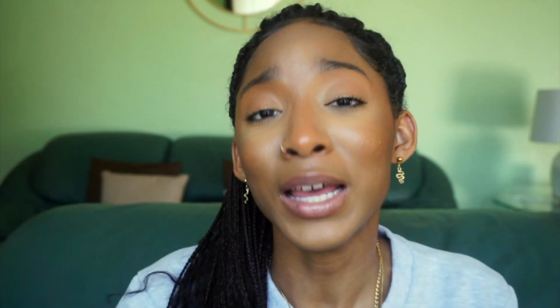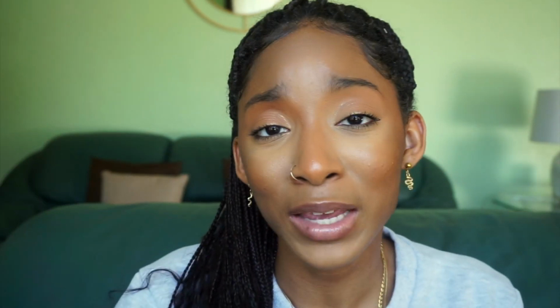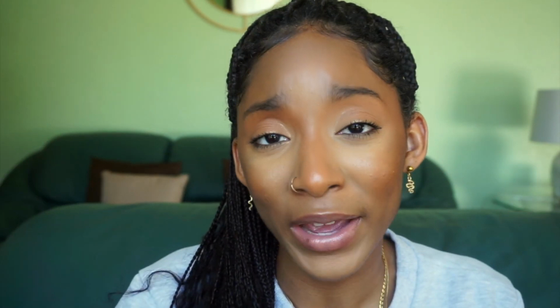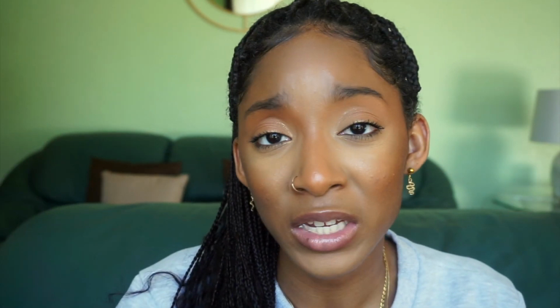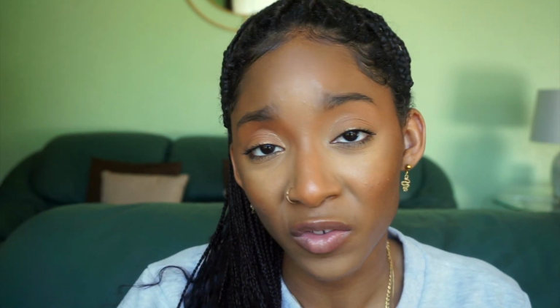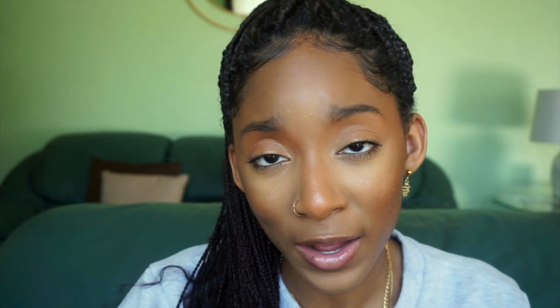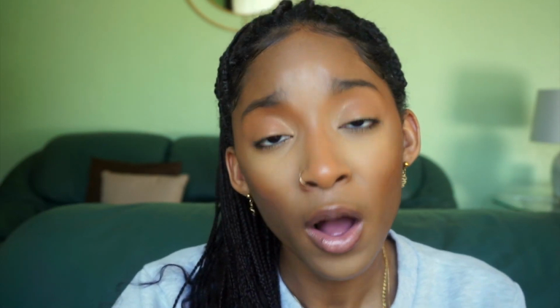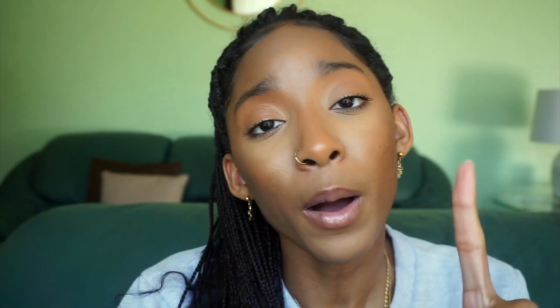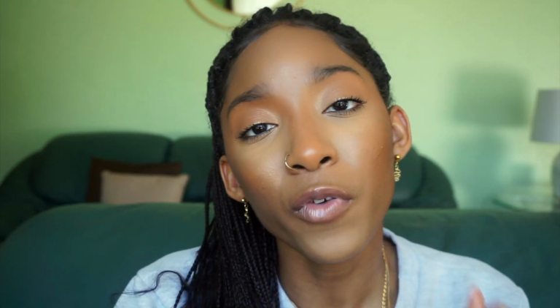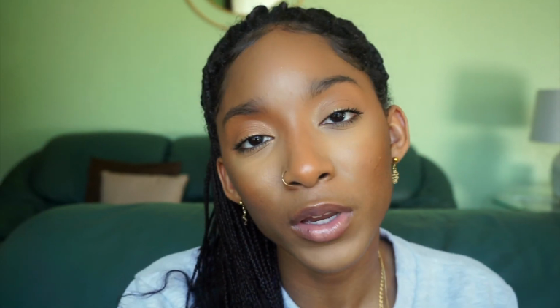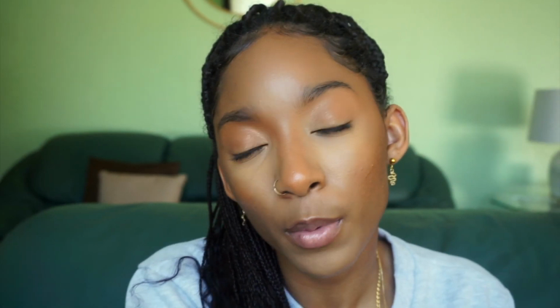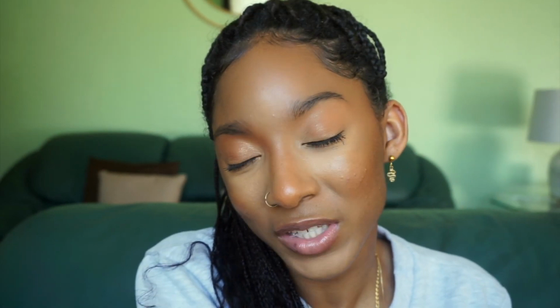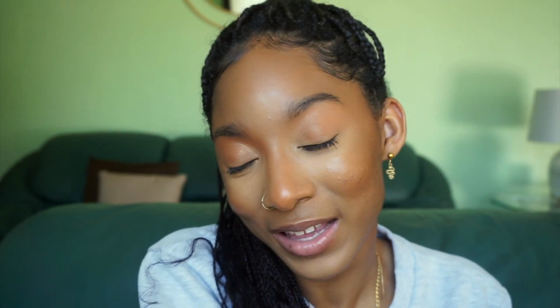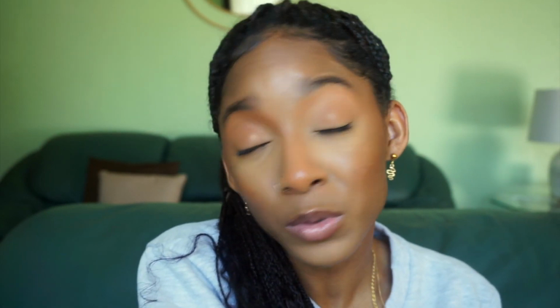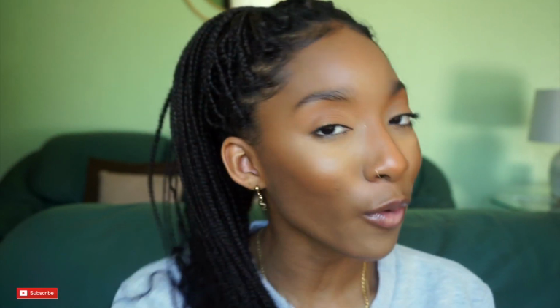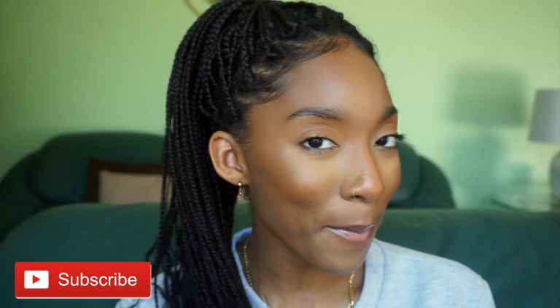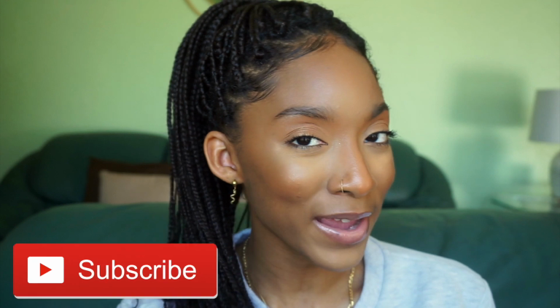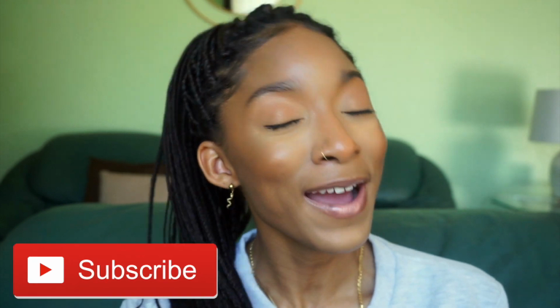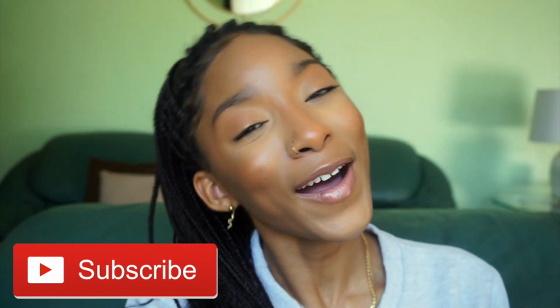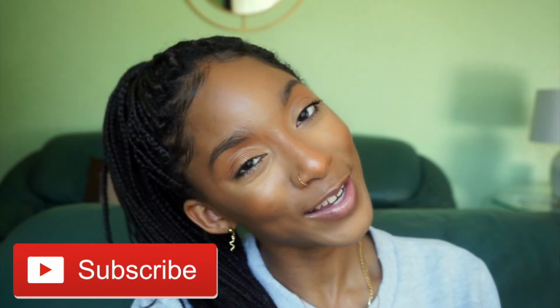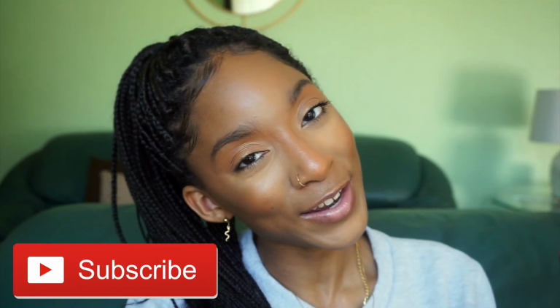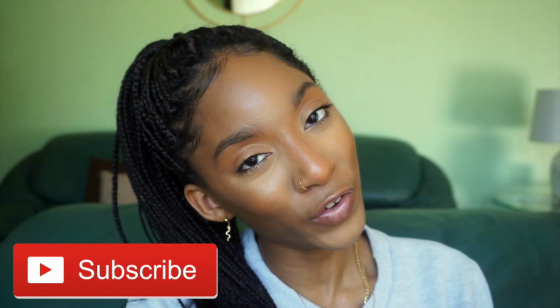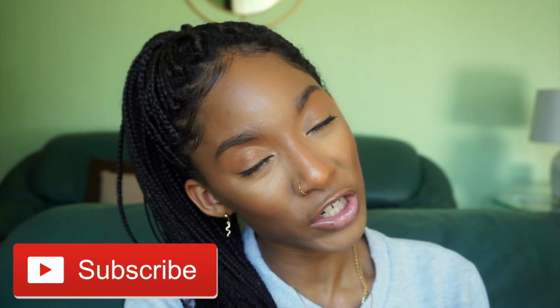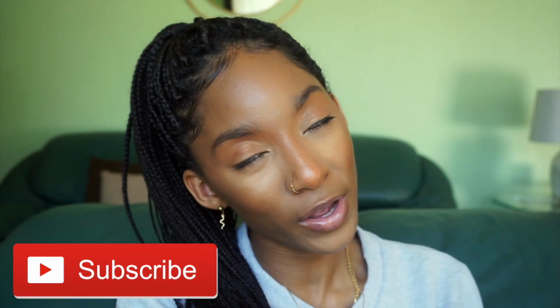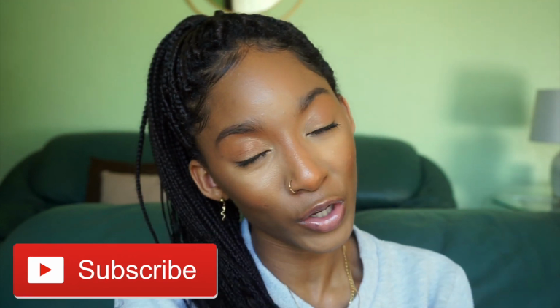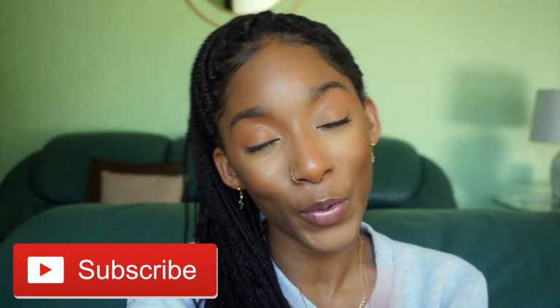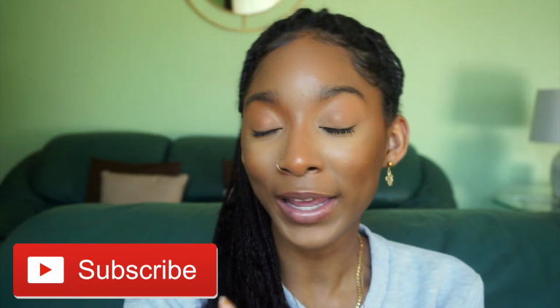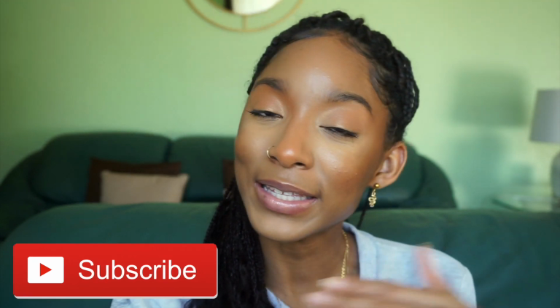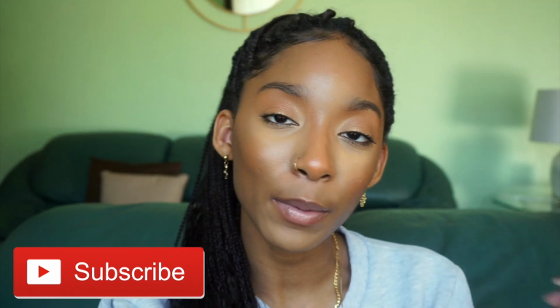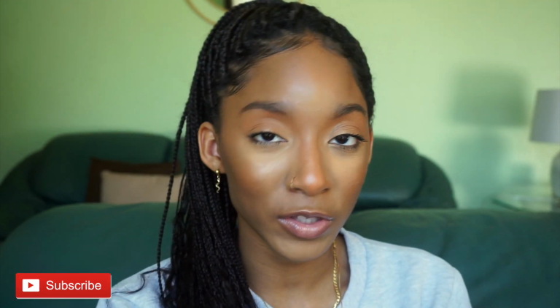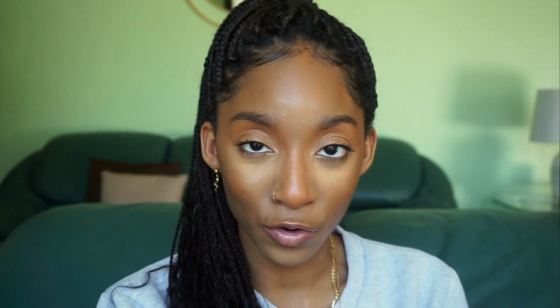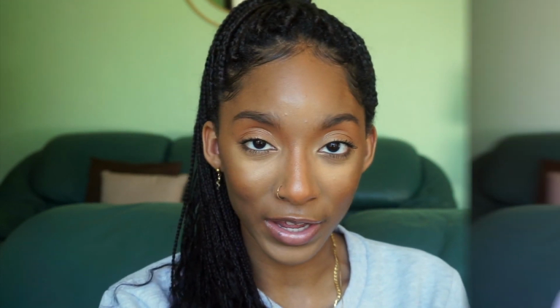Let's get right into this video, but before we do, remember to hit that subscribe button and also hit that notification bell so you can know anytime I'm posting a new video.